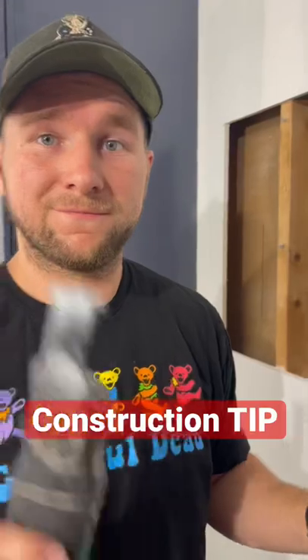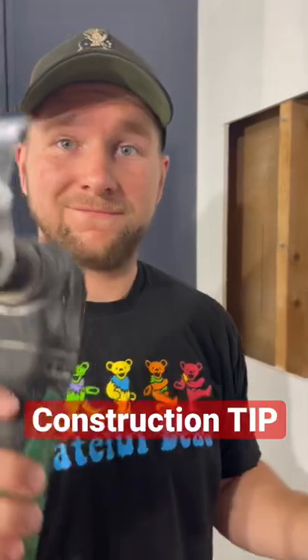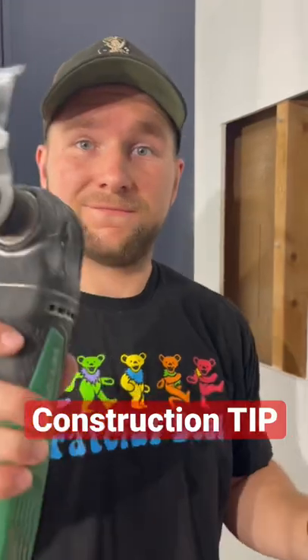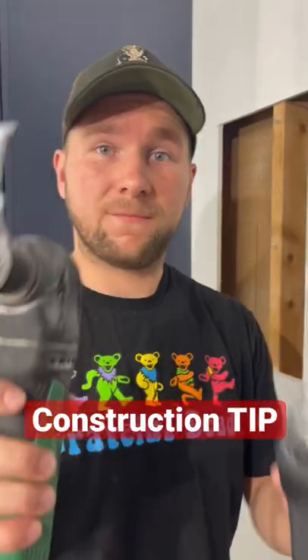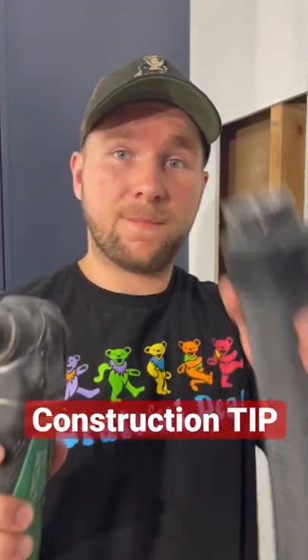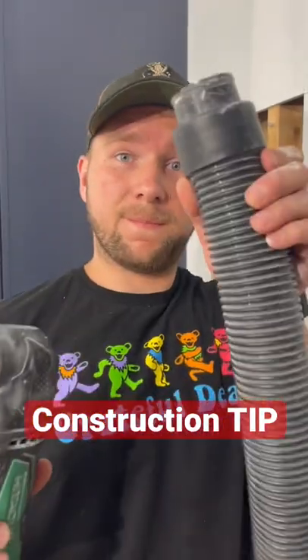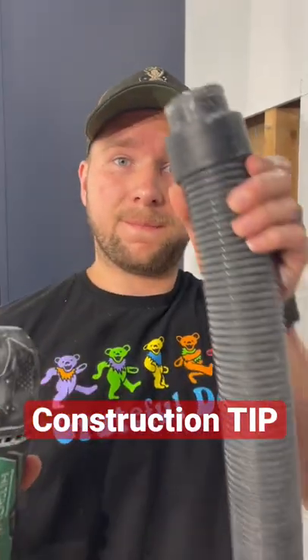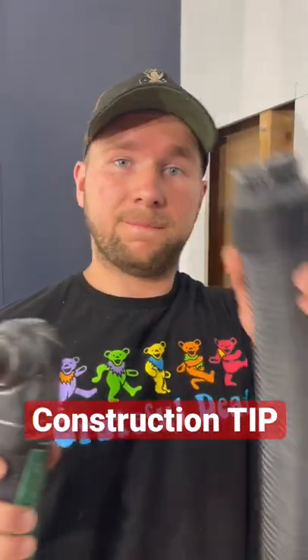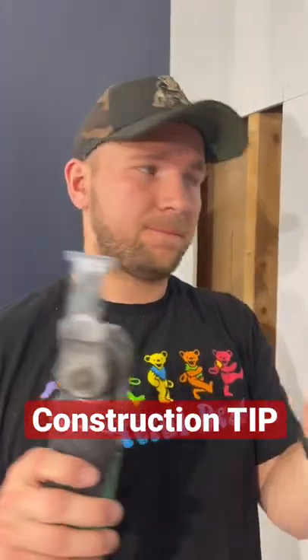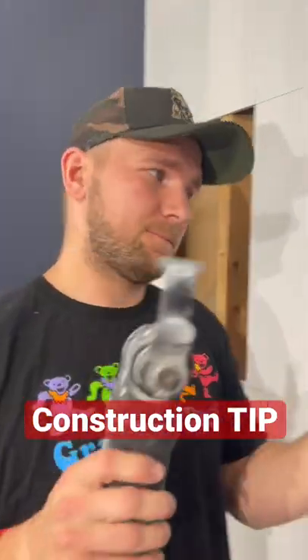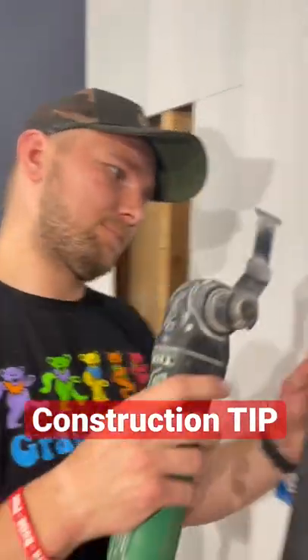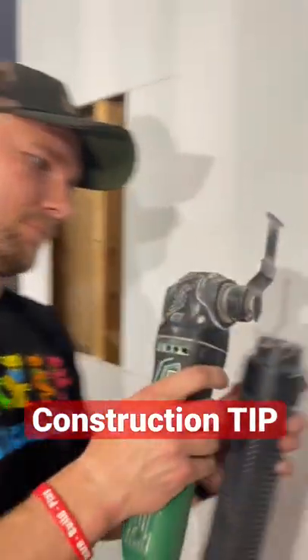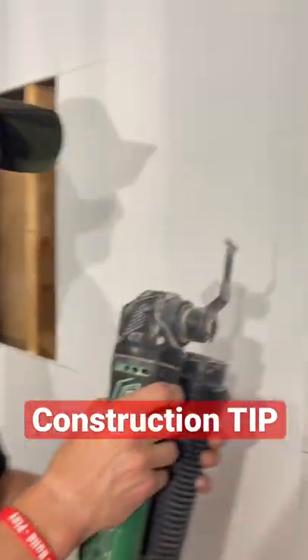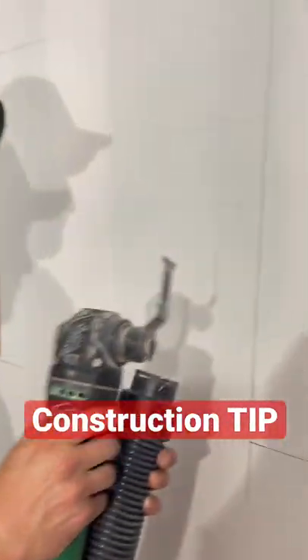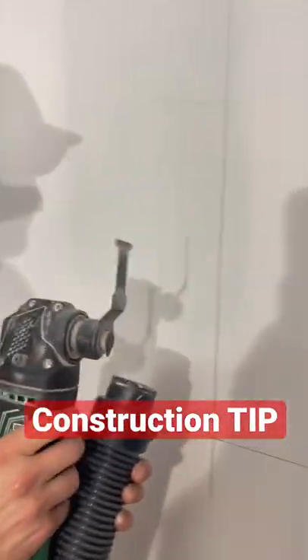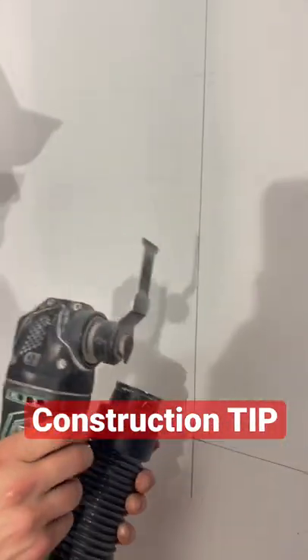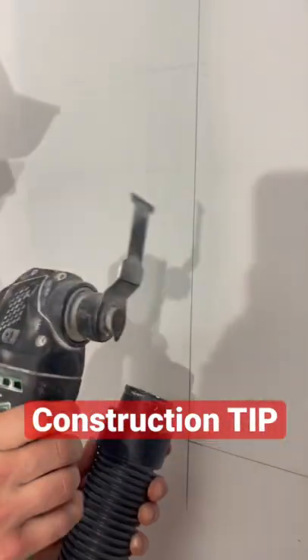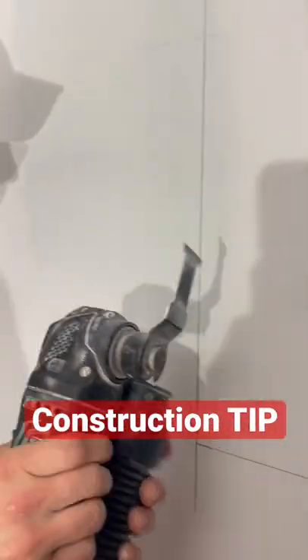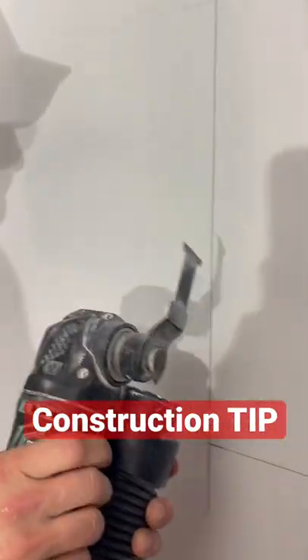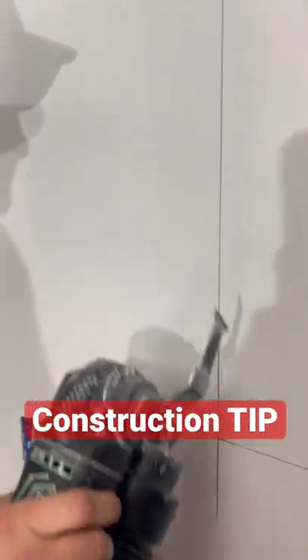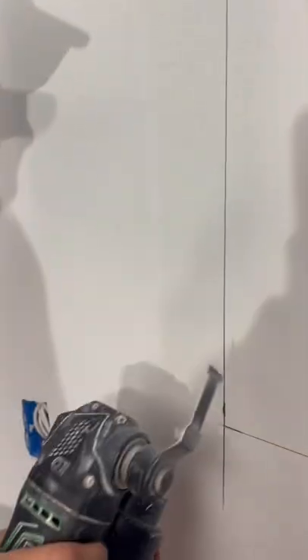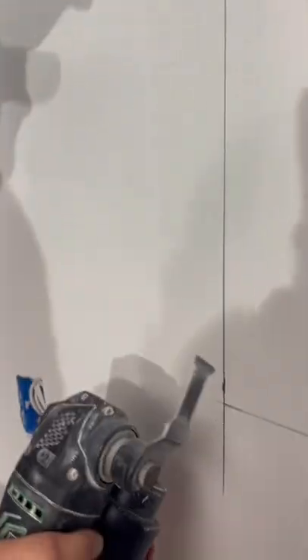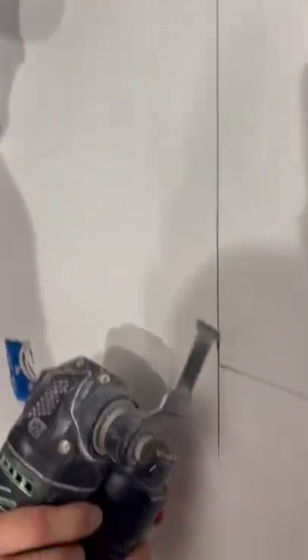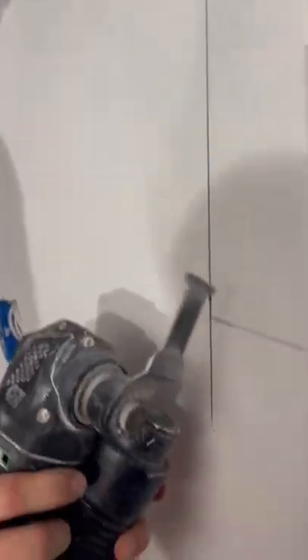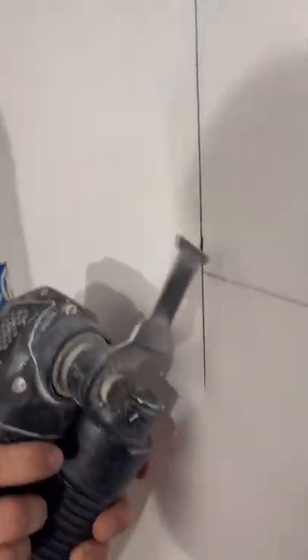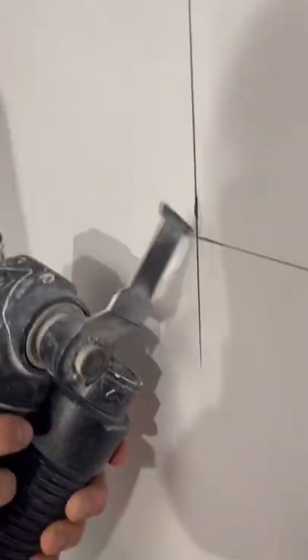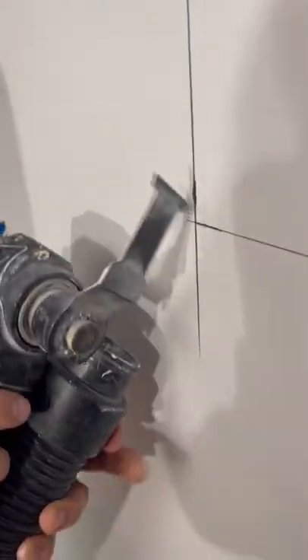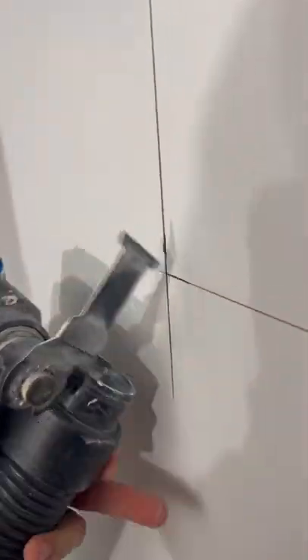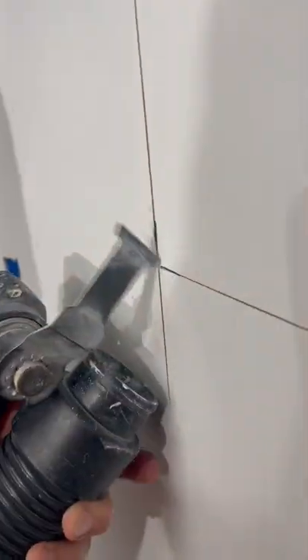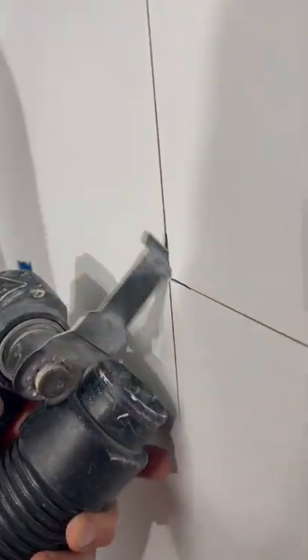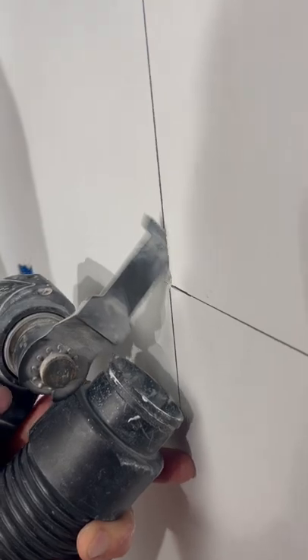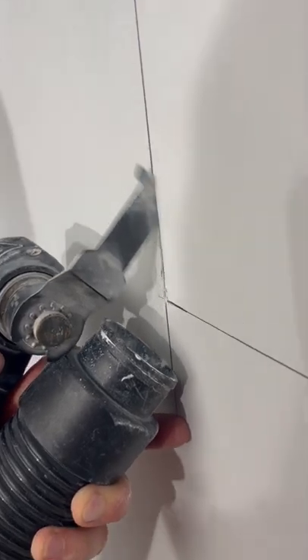Hey, it's Misha here with another construction tip. Today I'm going to show you how to cut out your drywall without making a big mess.